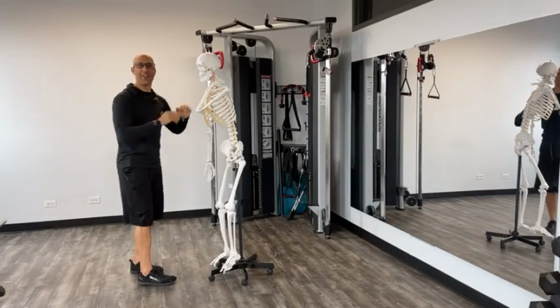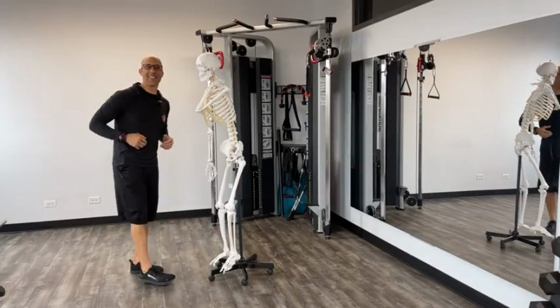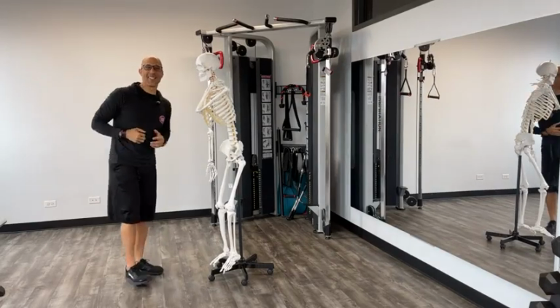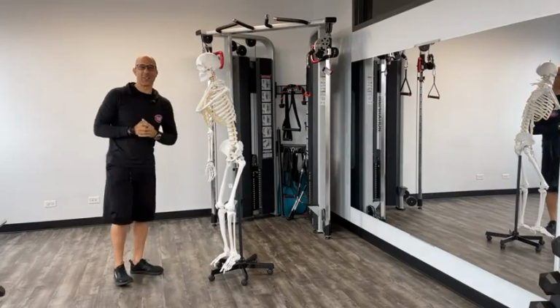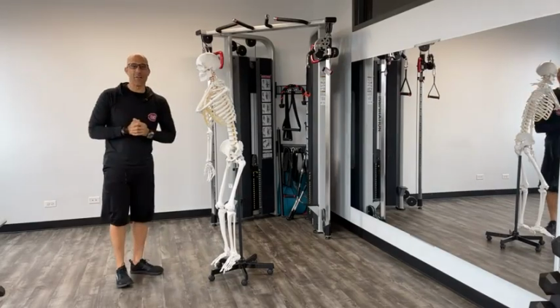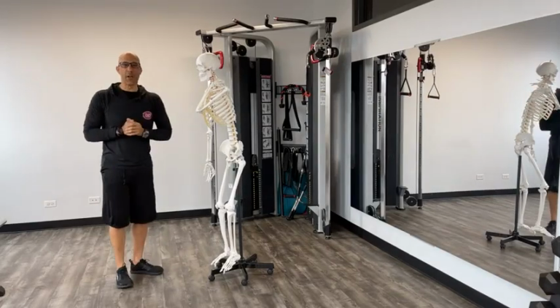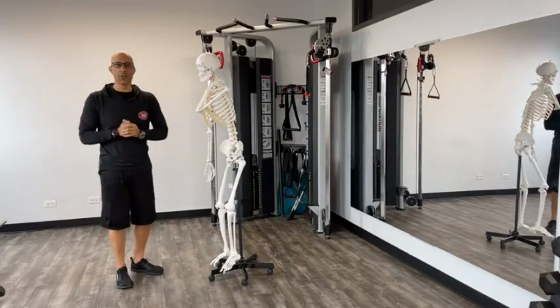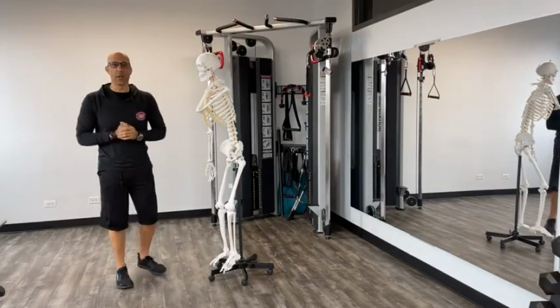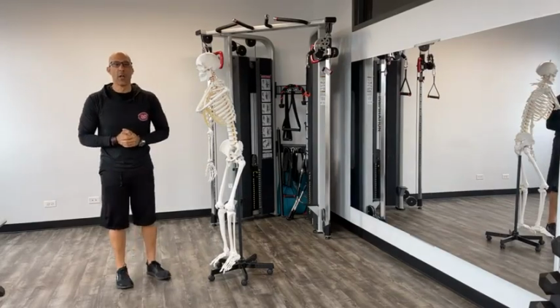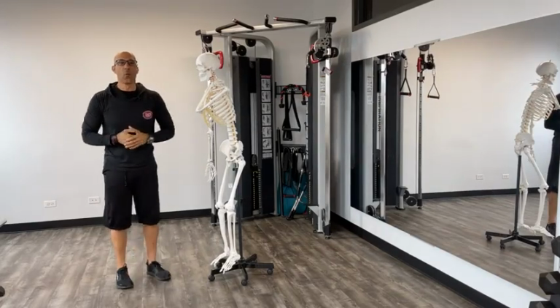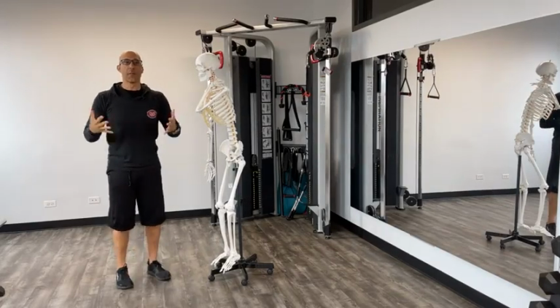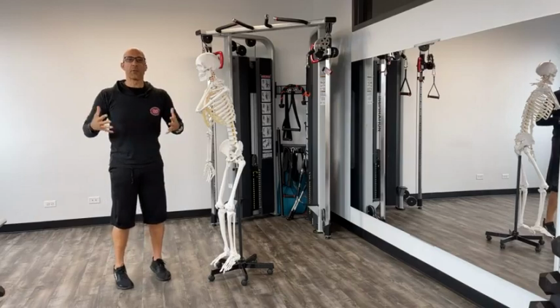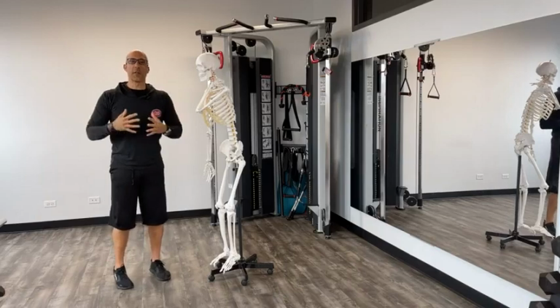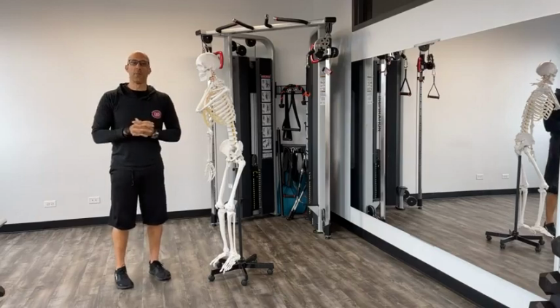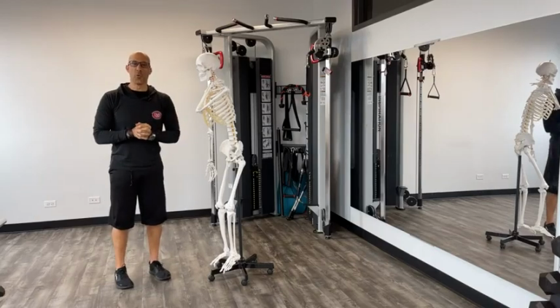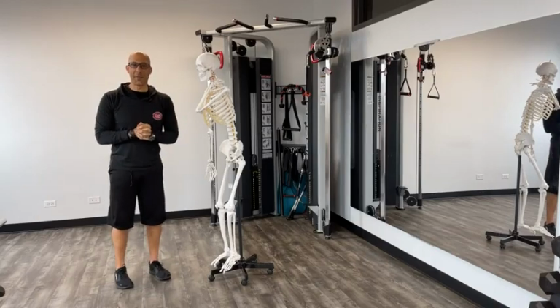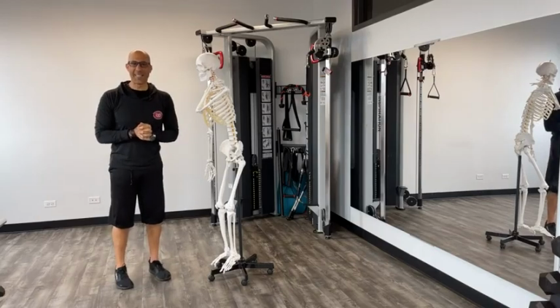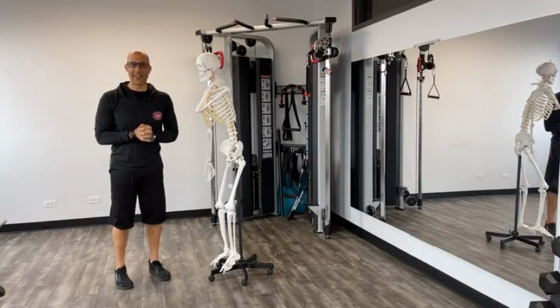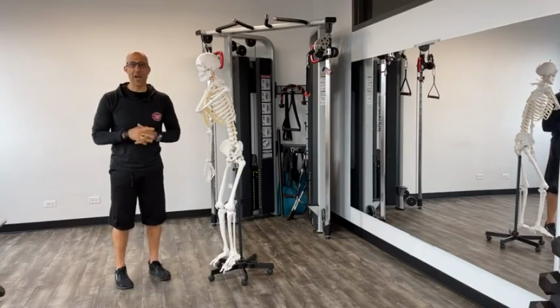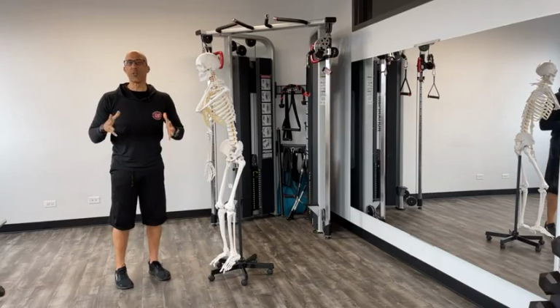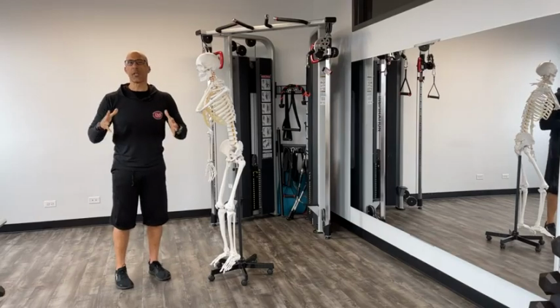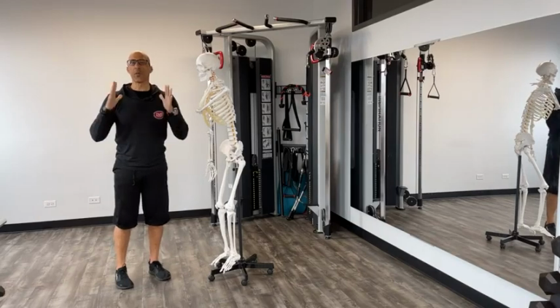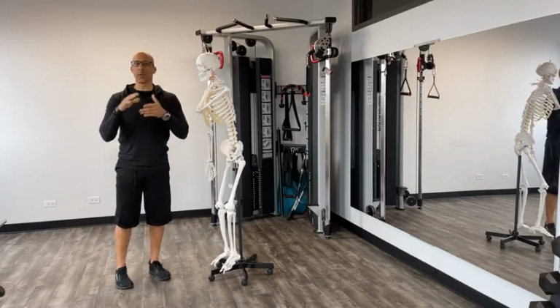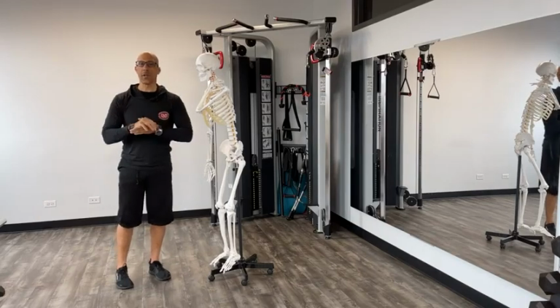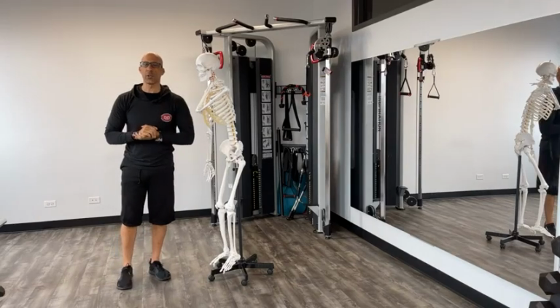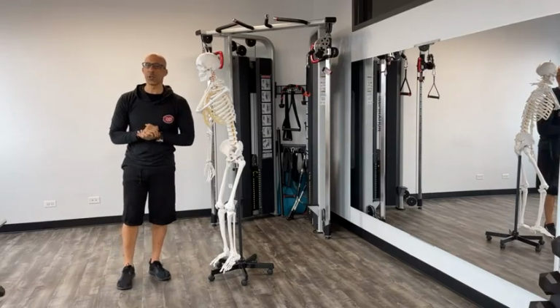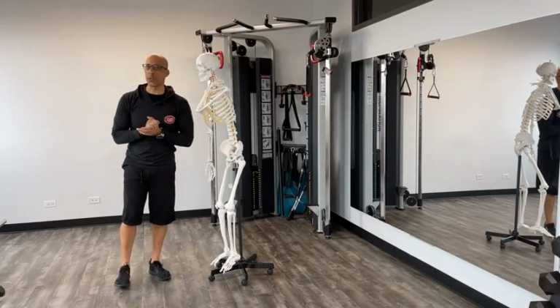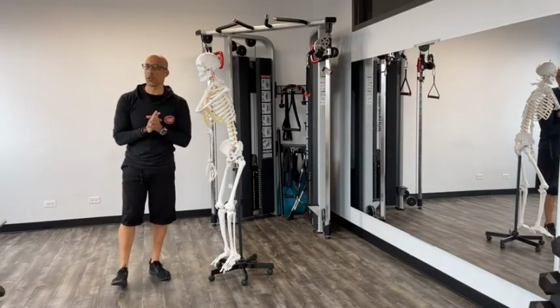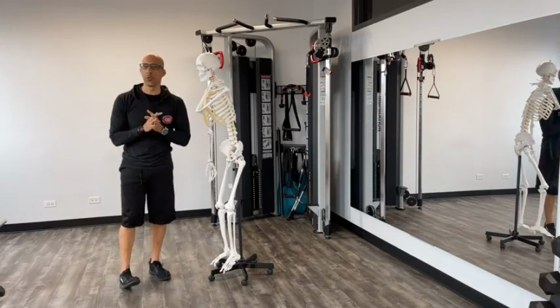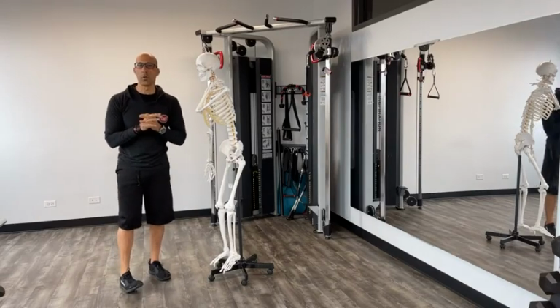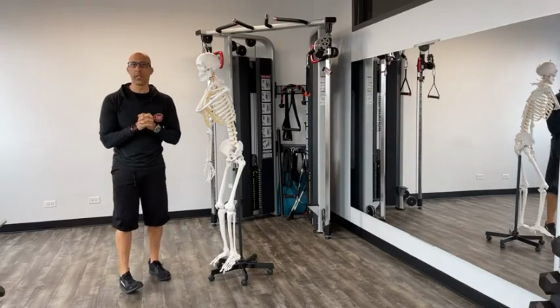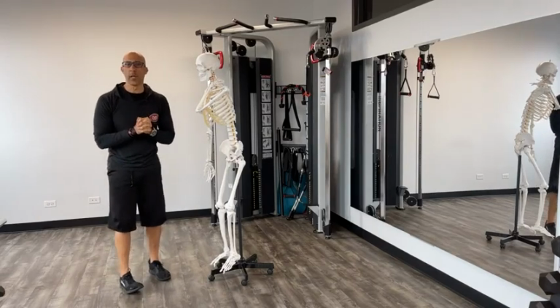Hey there, how are you? This is Dr. Evan Osar with Integrative Movement Insider. Happy Tuesday — hope you're having a great start to your week.